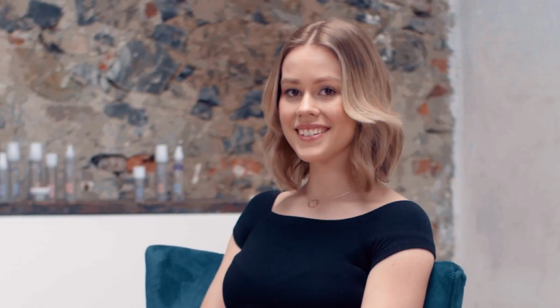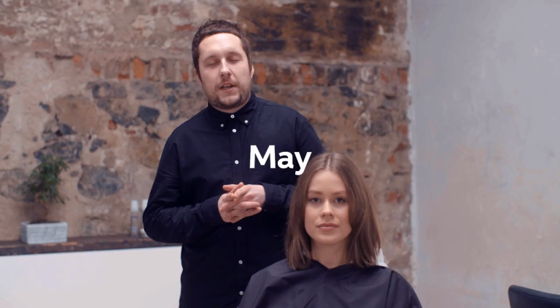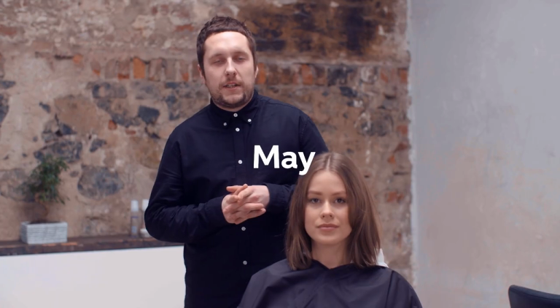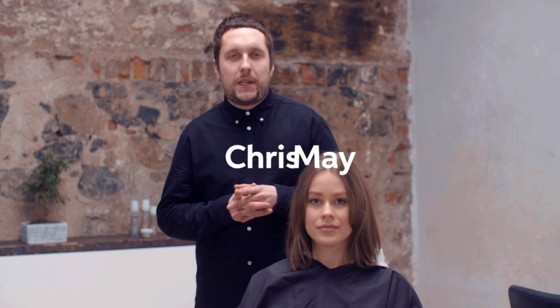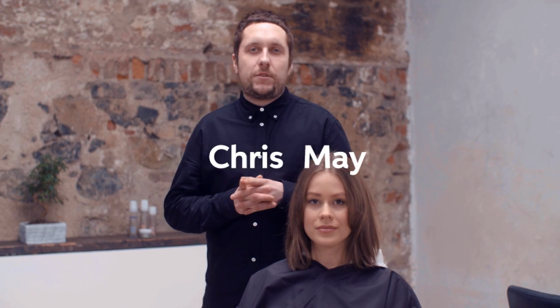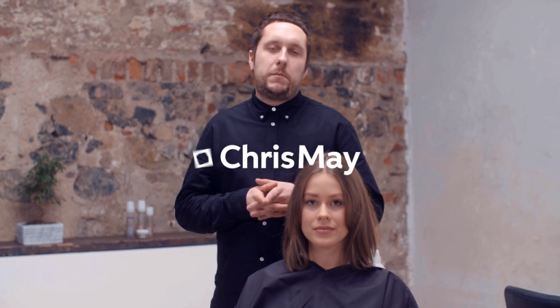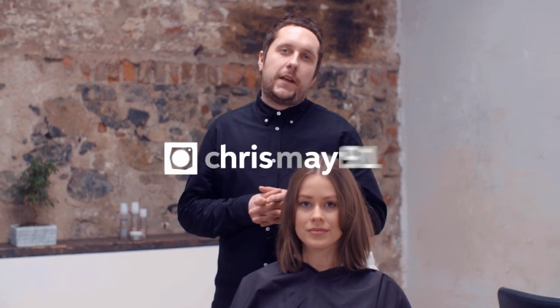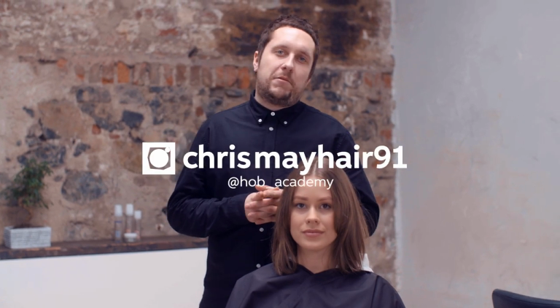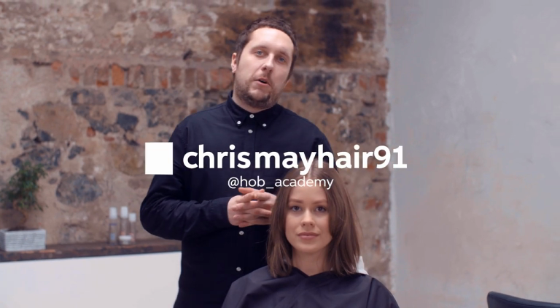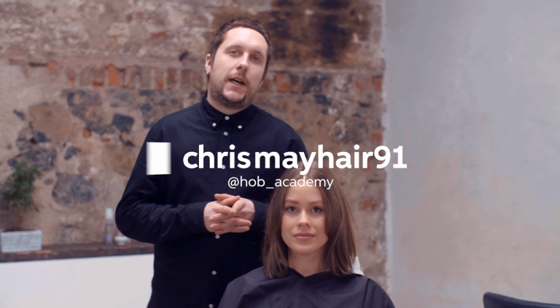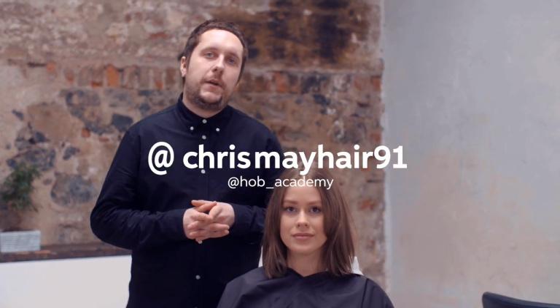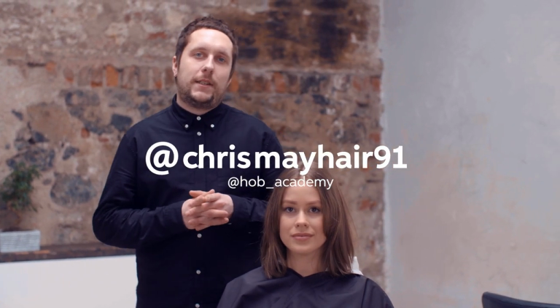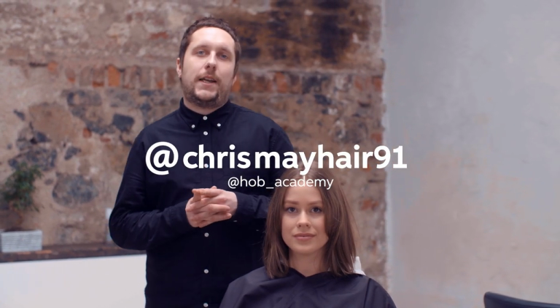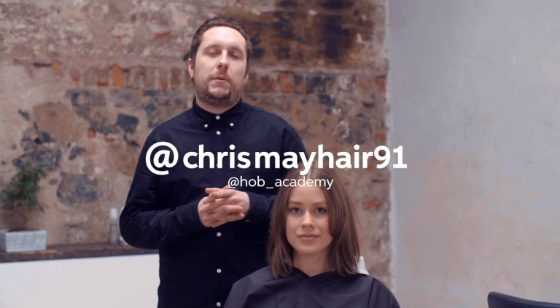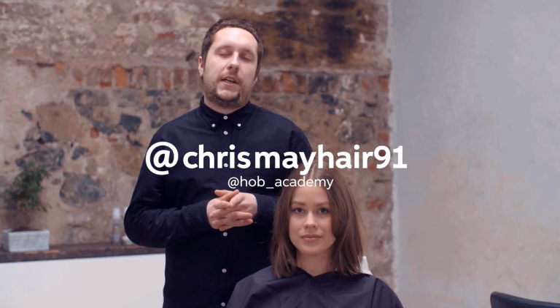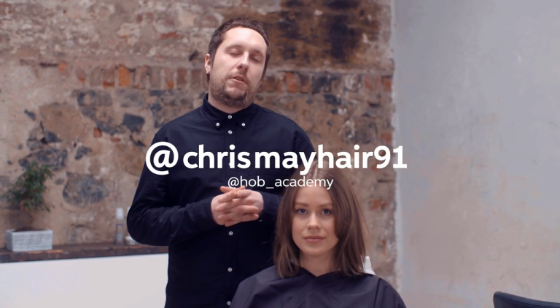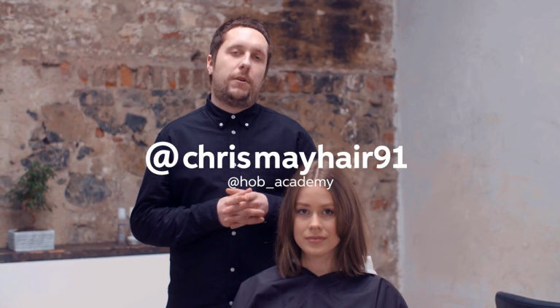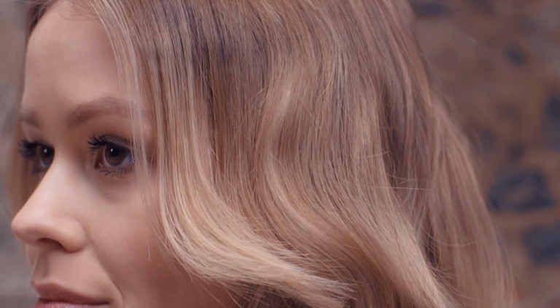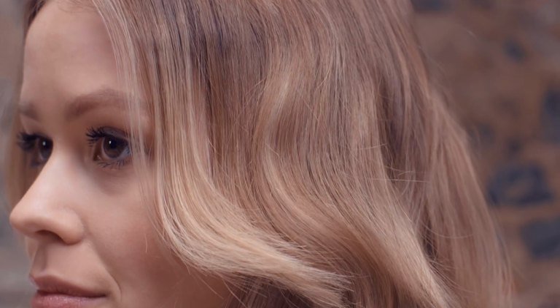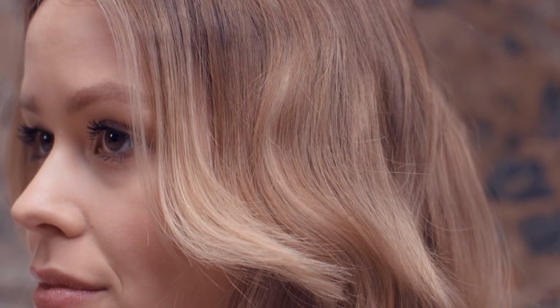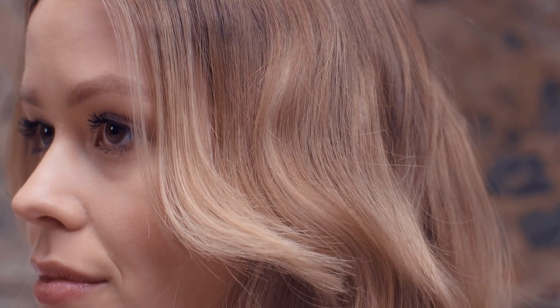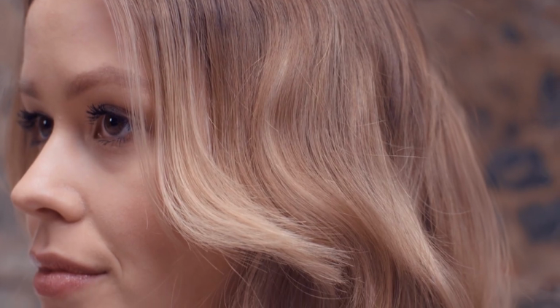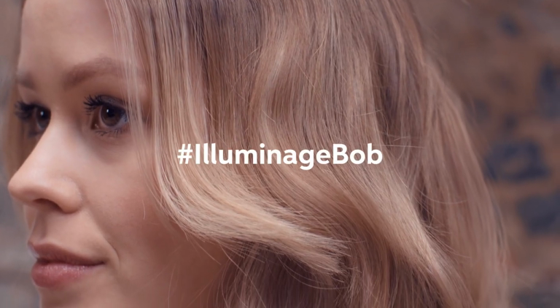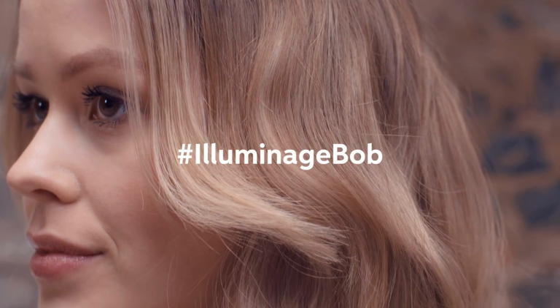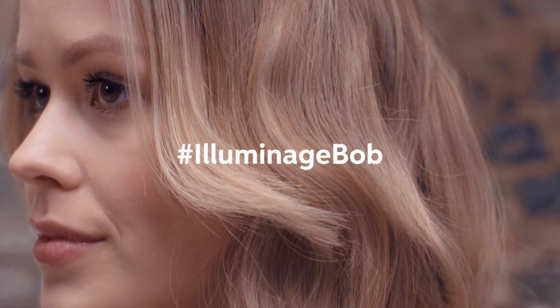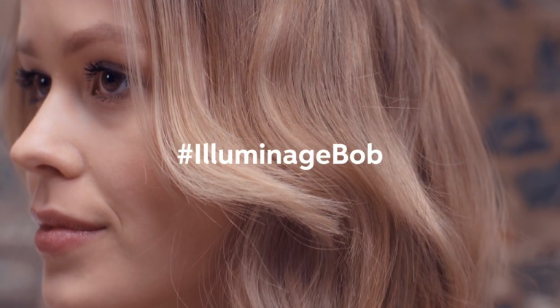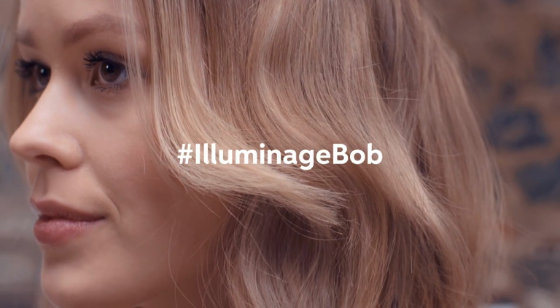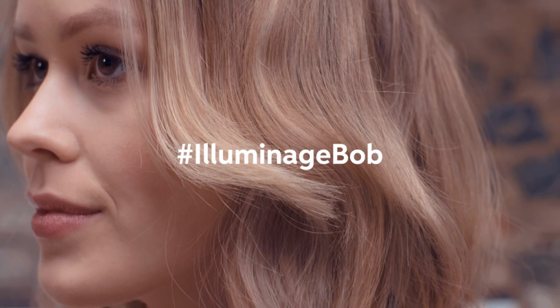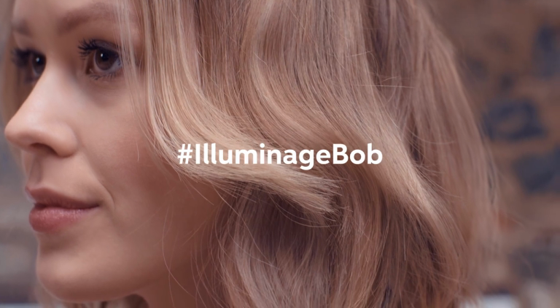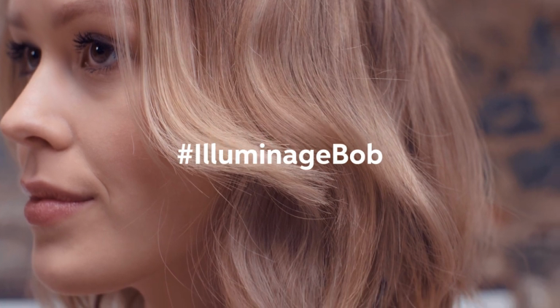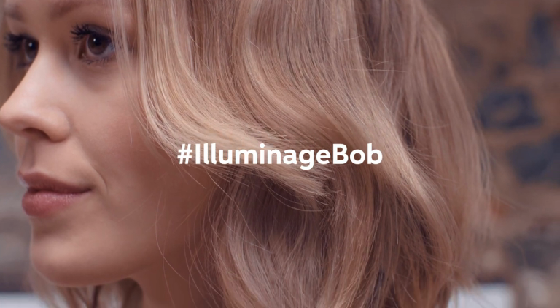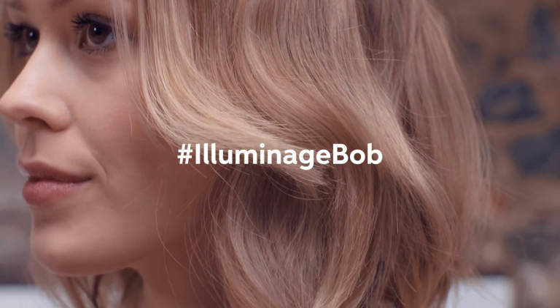Hi guys, my name is Chris May and I'm from Hover Academy. Today I'm going to be taking you through how to create a beautiful Illumina look on a bob length shape.